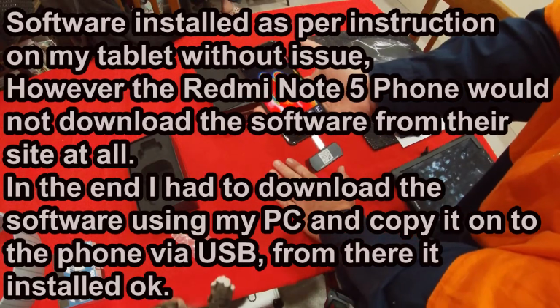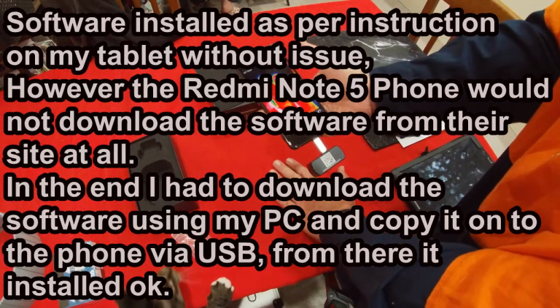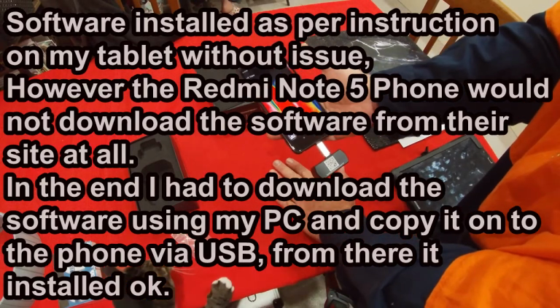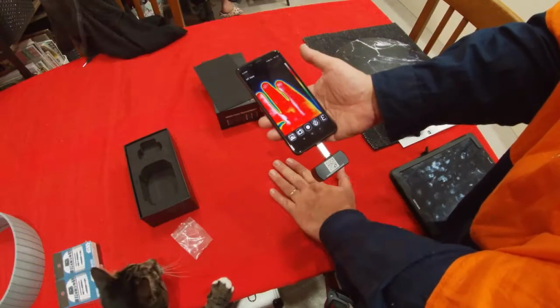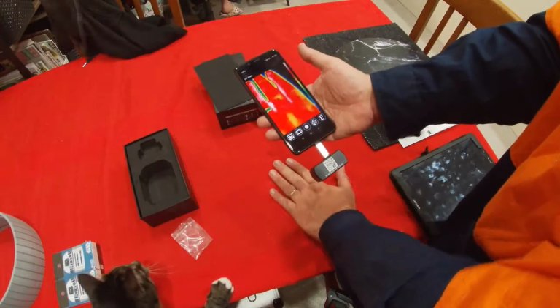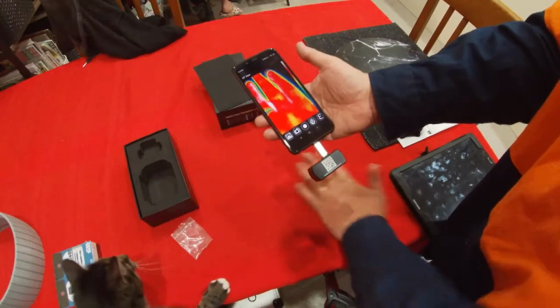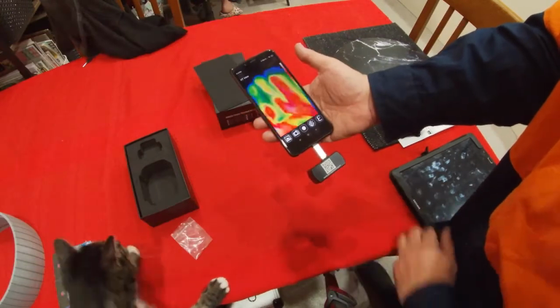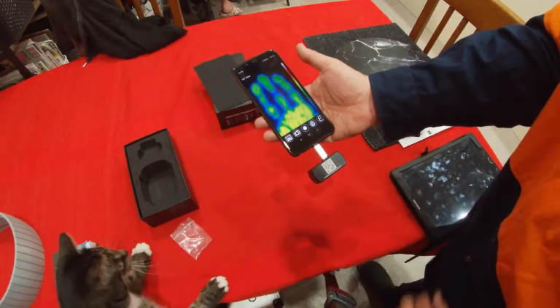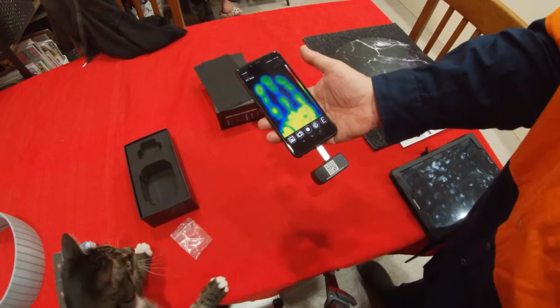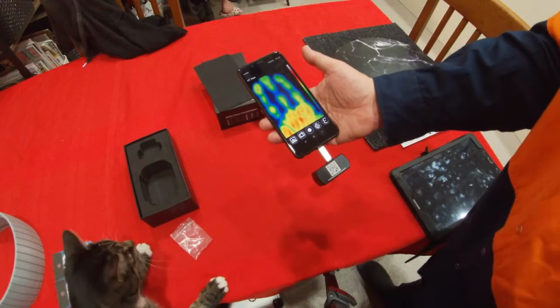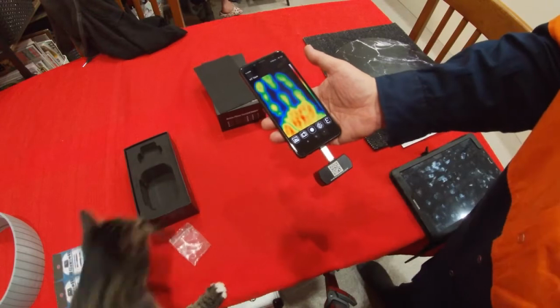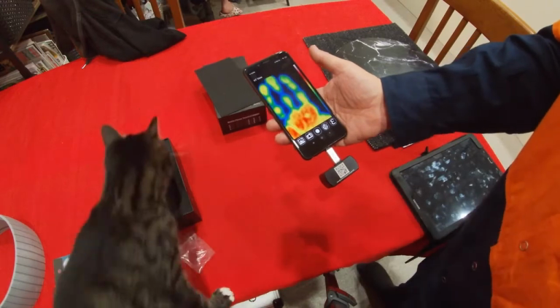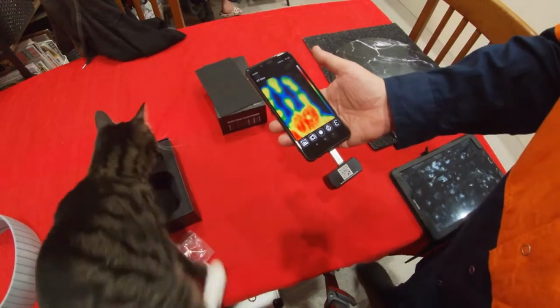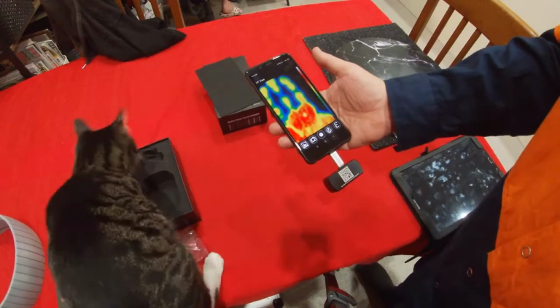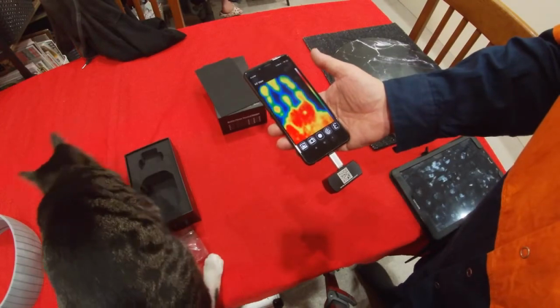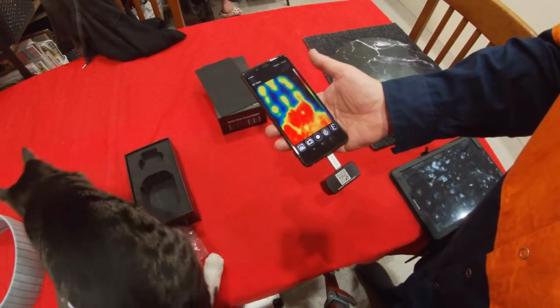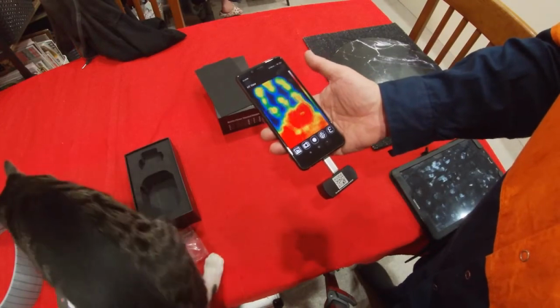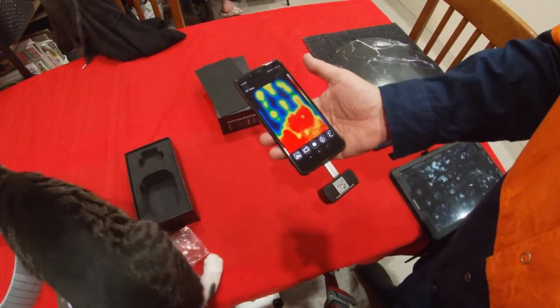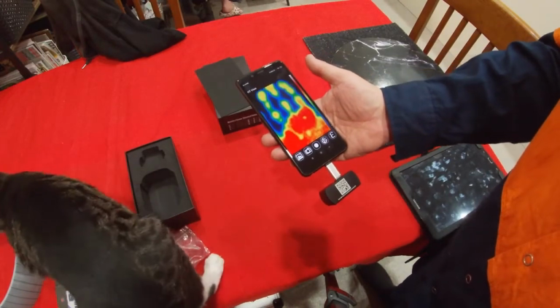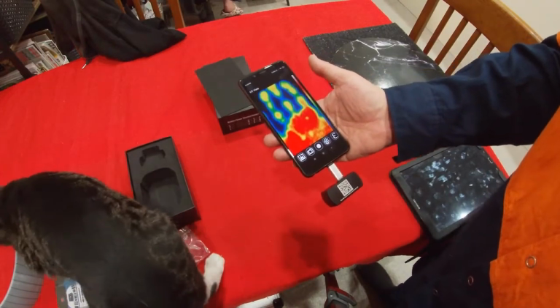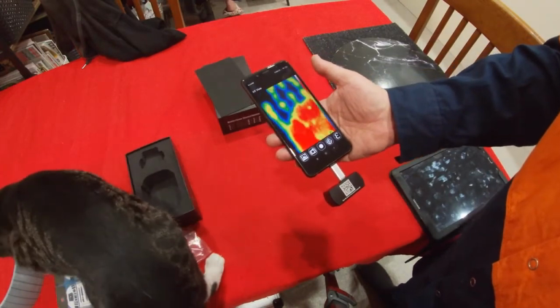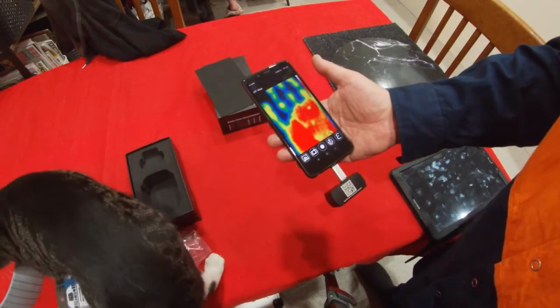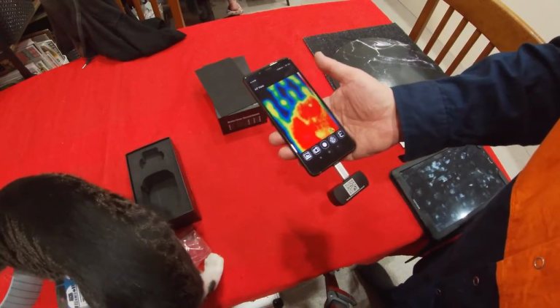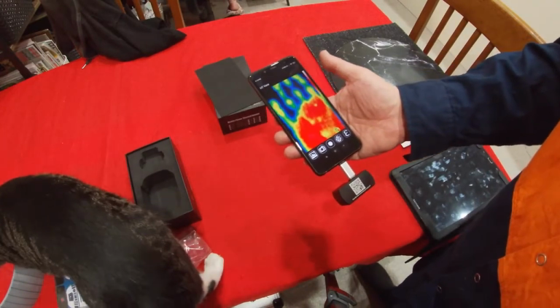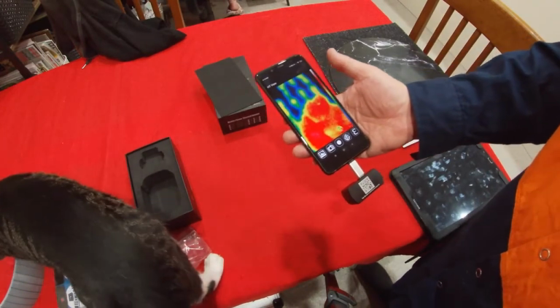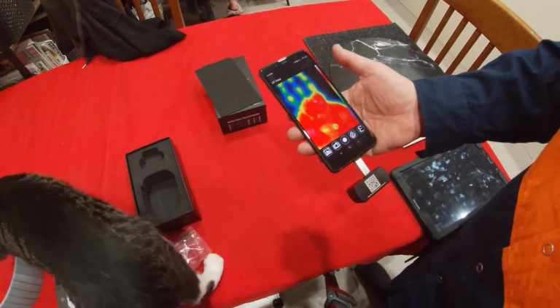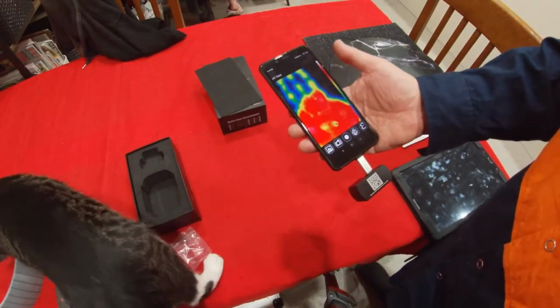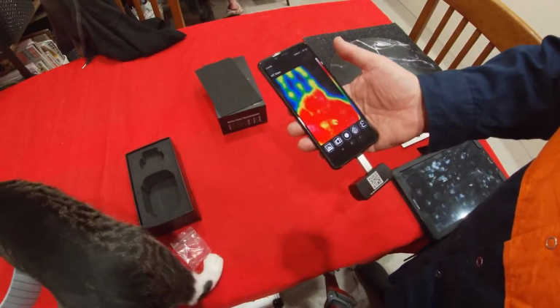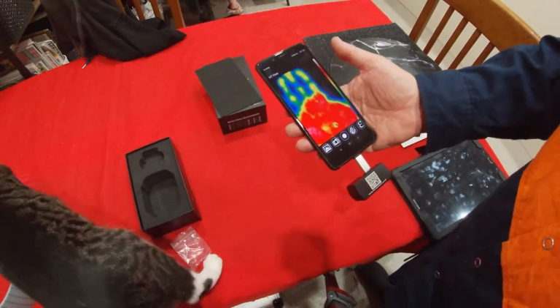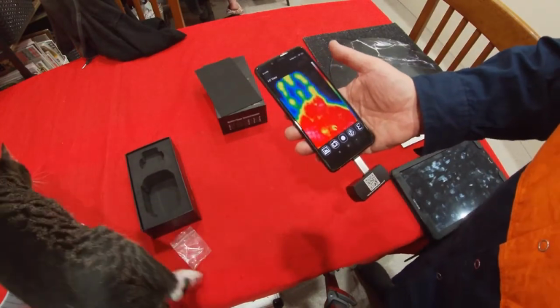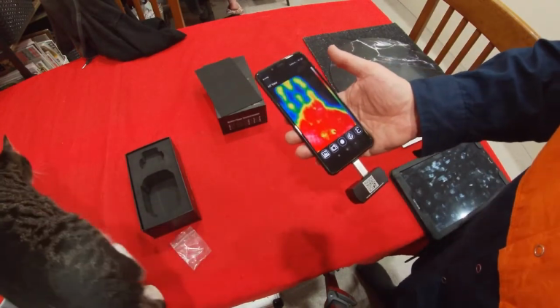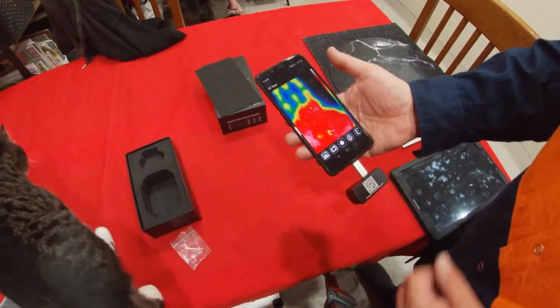I'm going to take my hand away from the table where I had it — you can see it's left an after image on the thermal display.